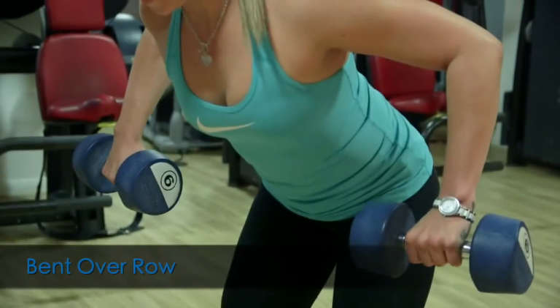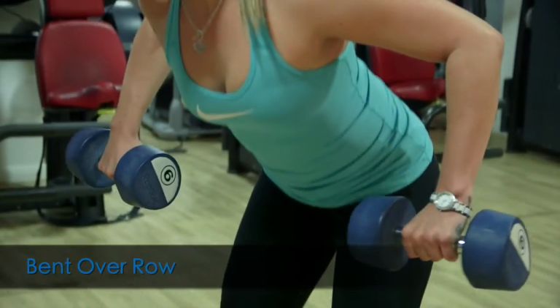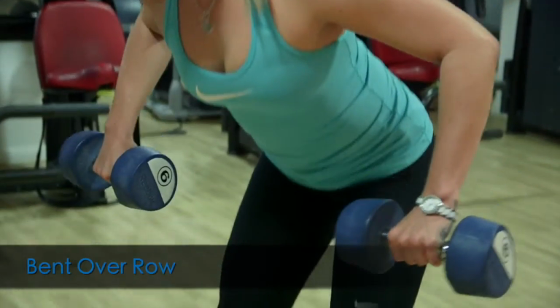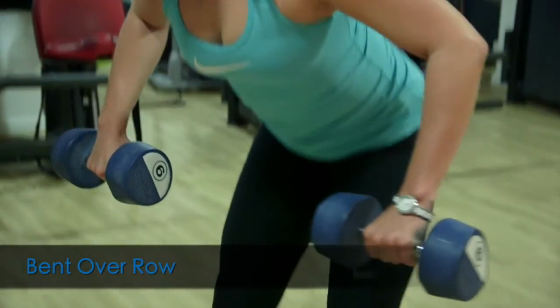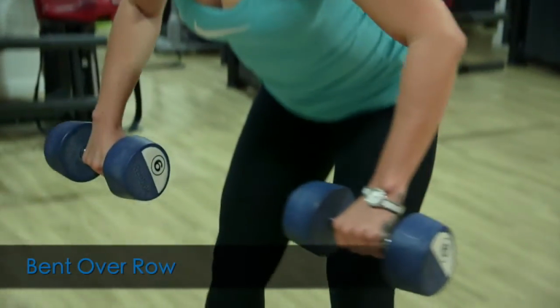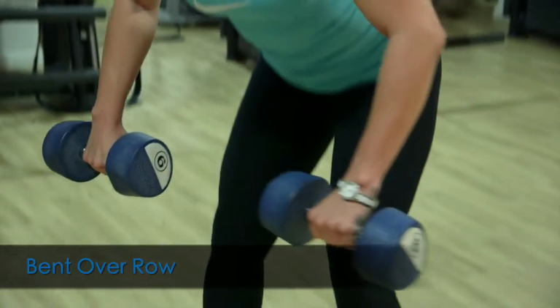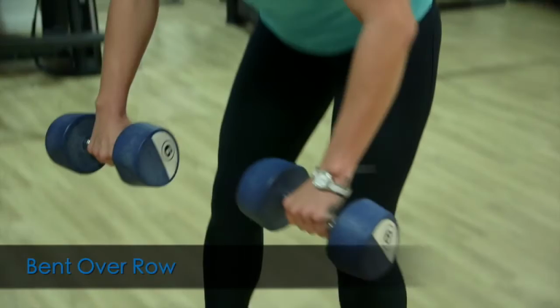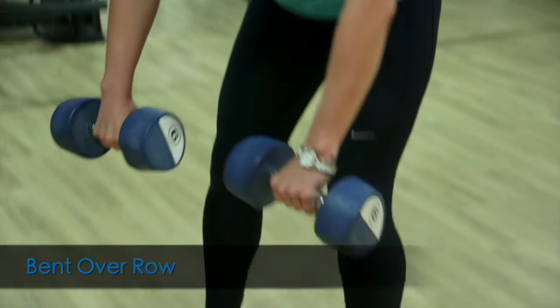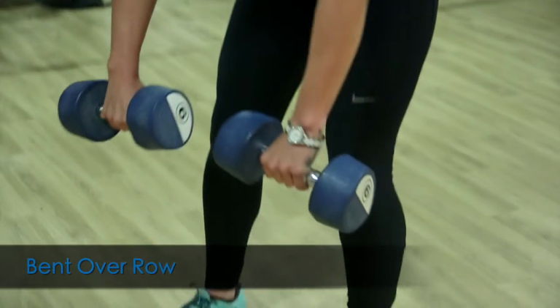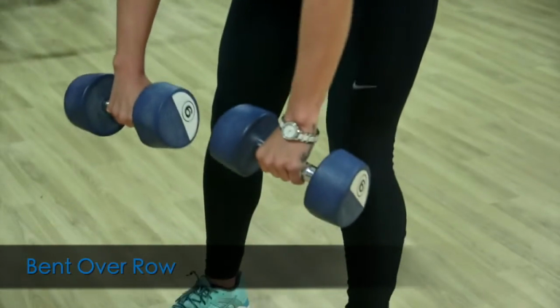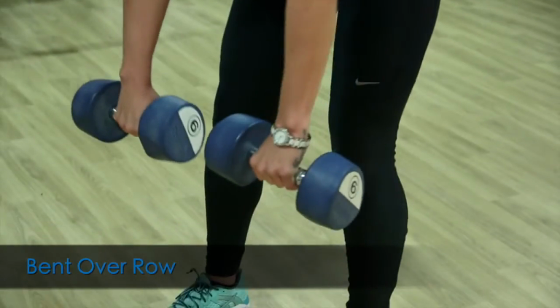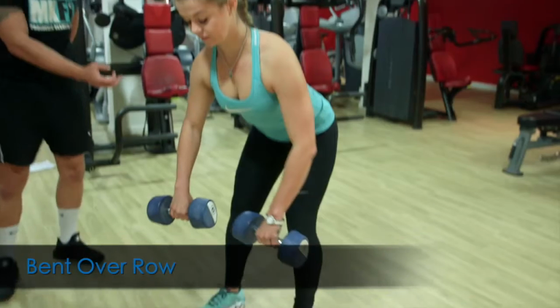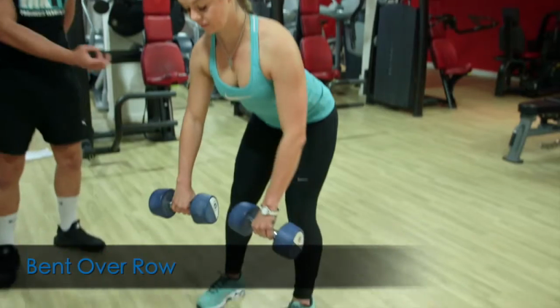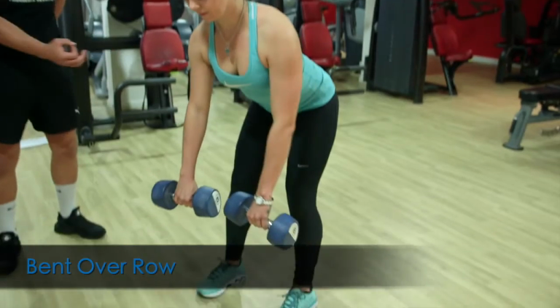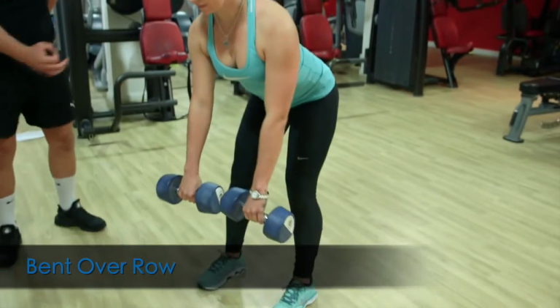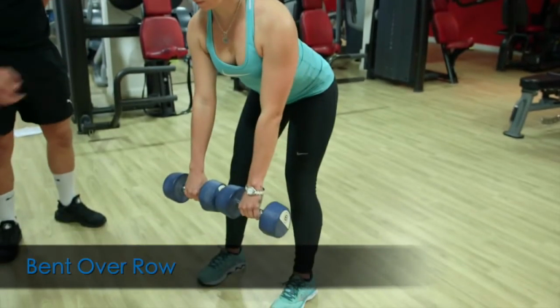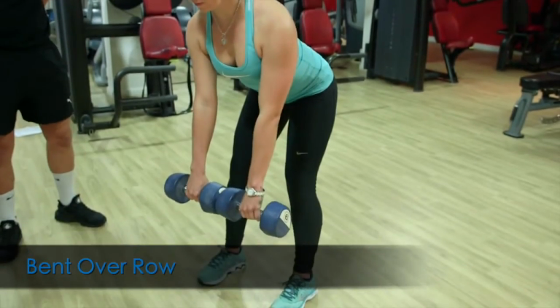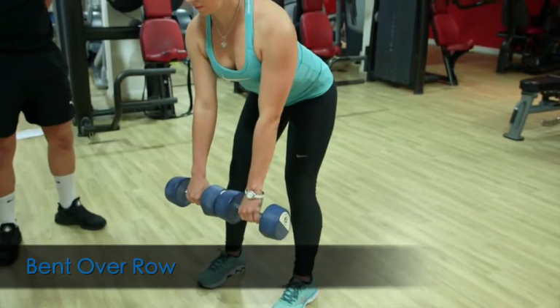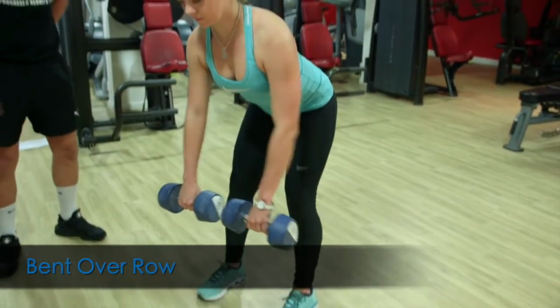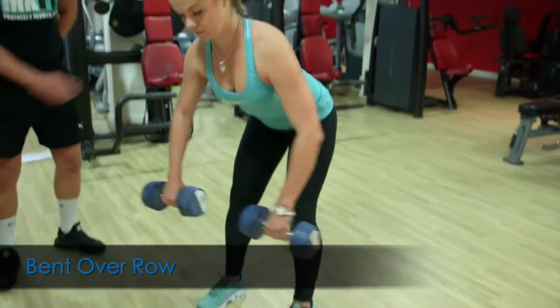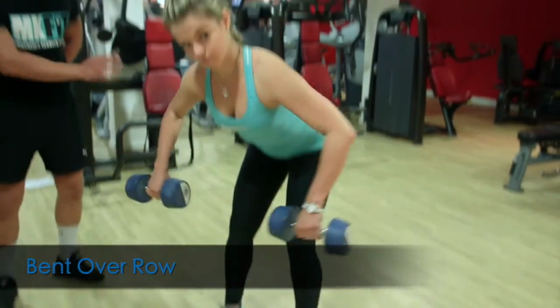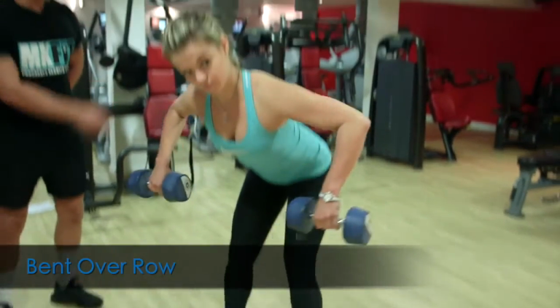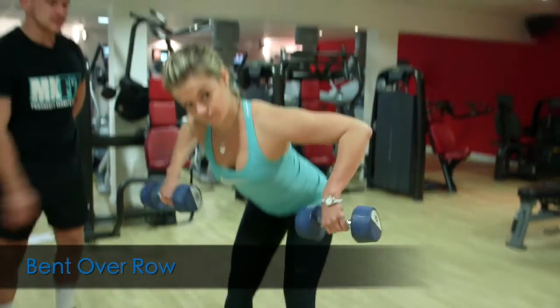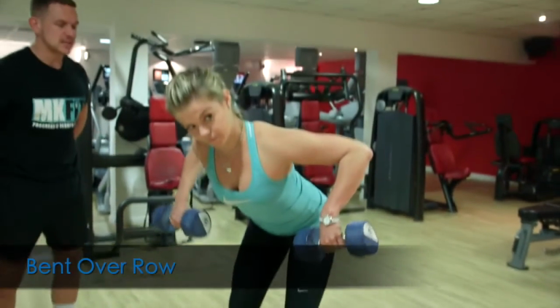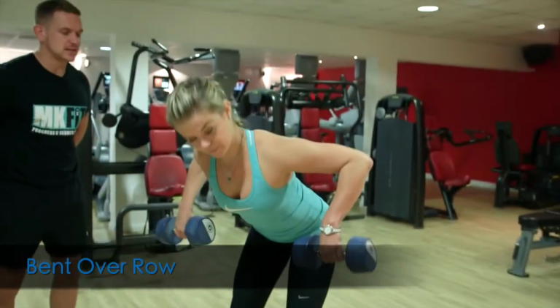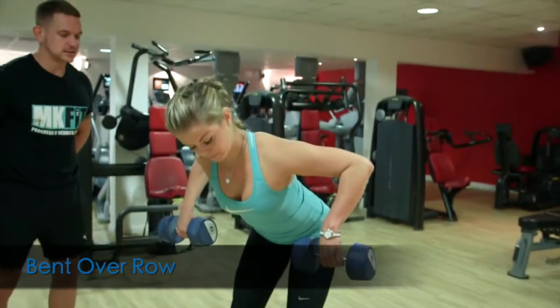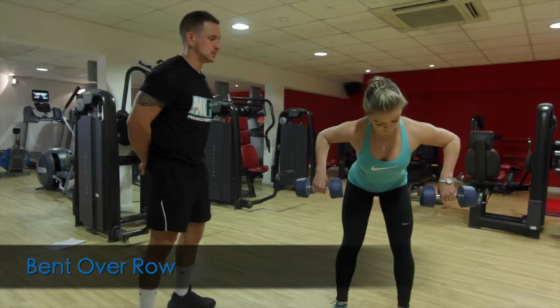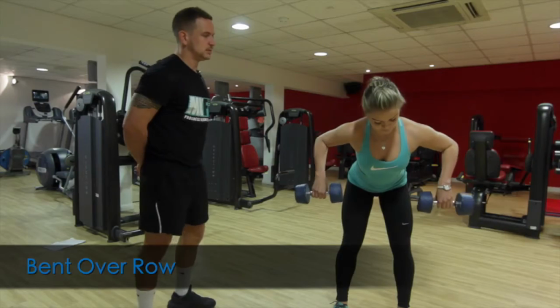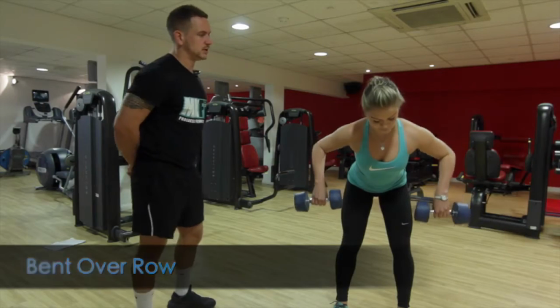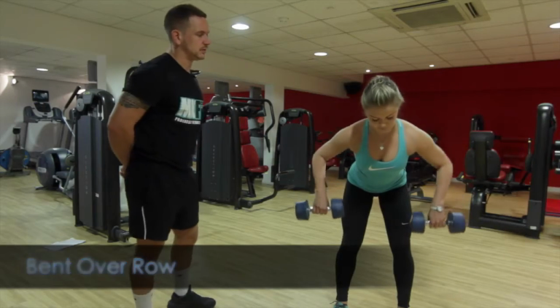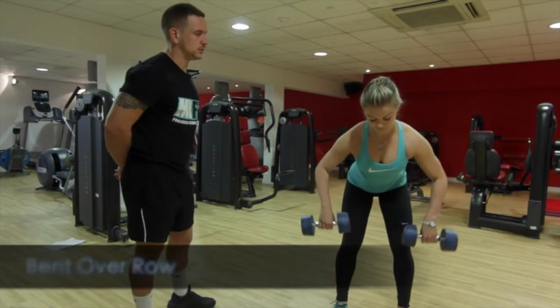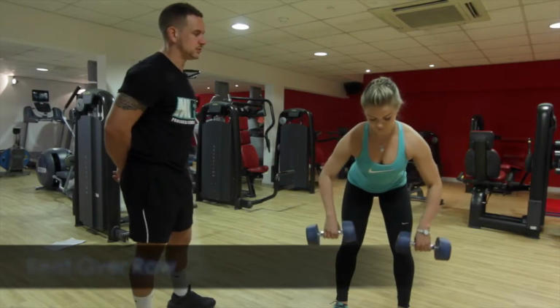Nice straight back as she comes through the movement, core engaged, slight bend in the knee — perfect posture.